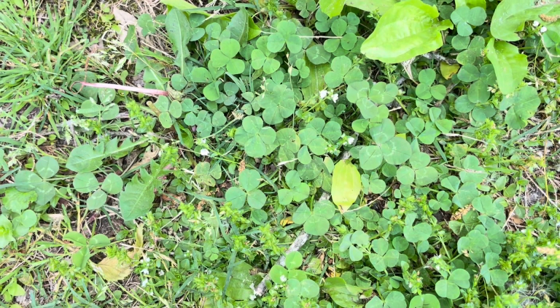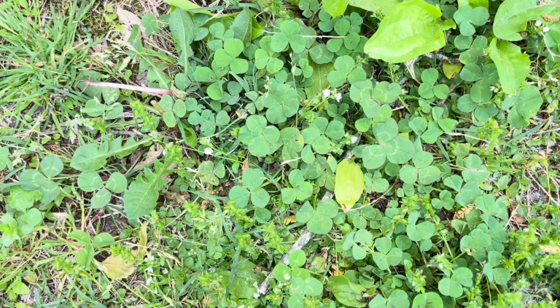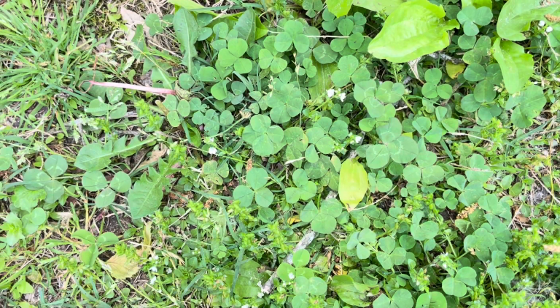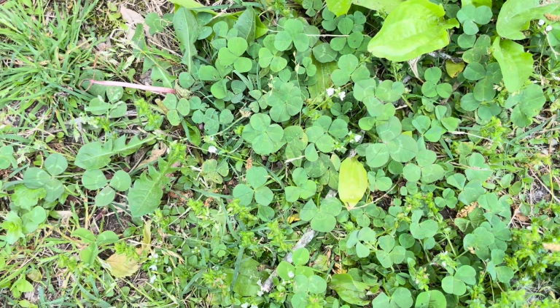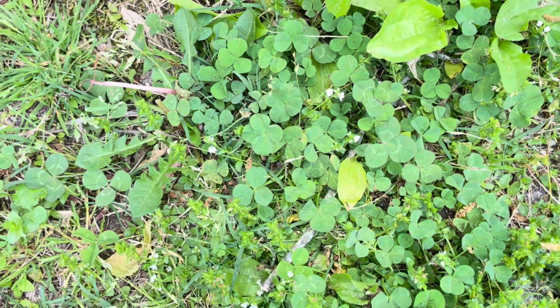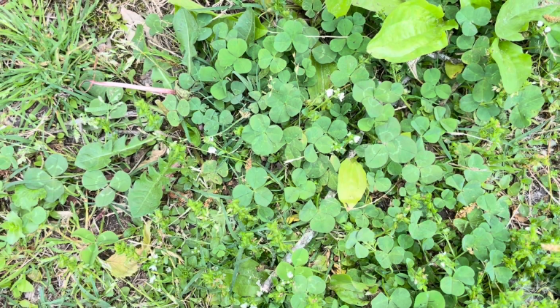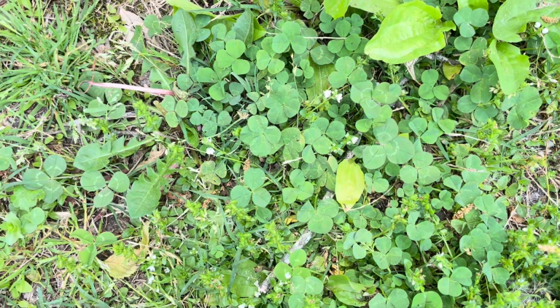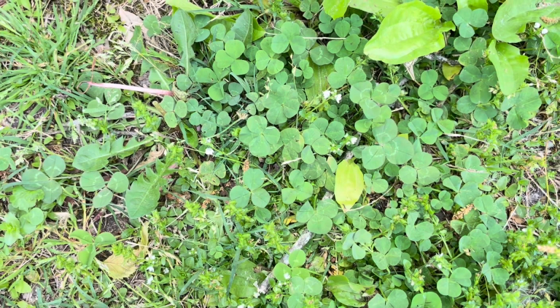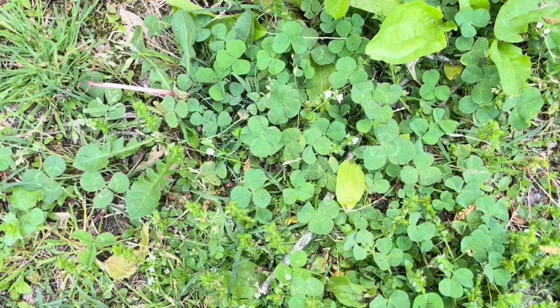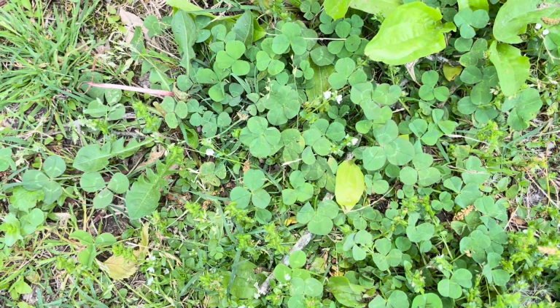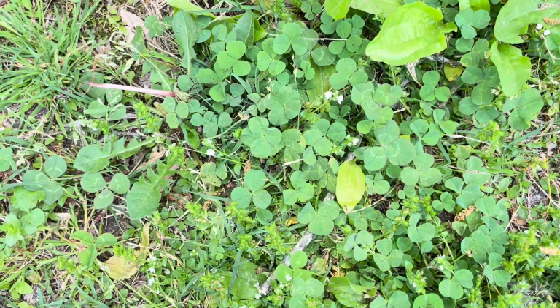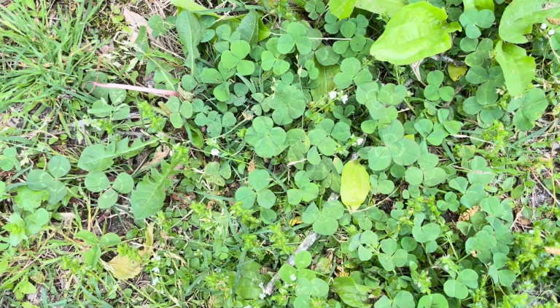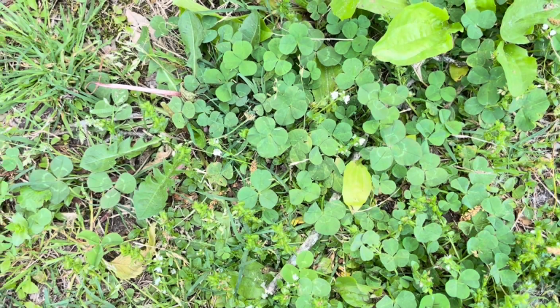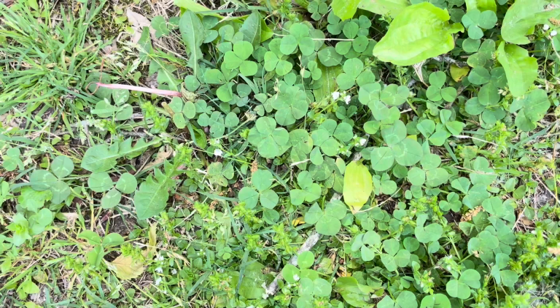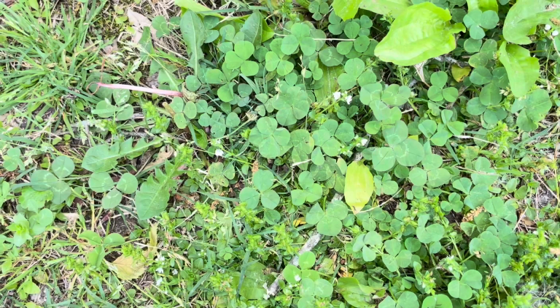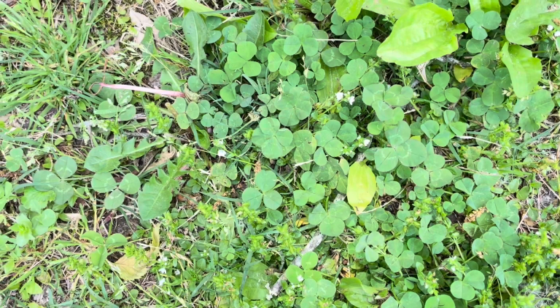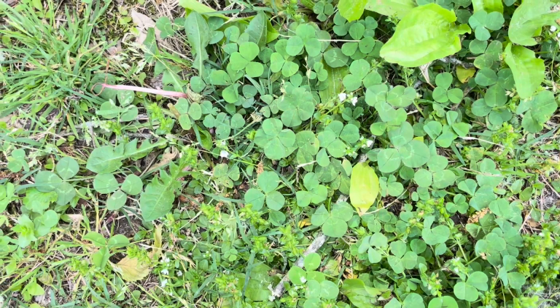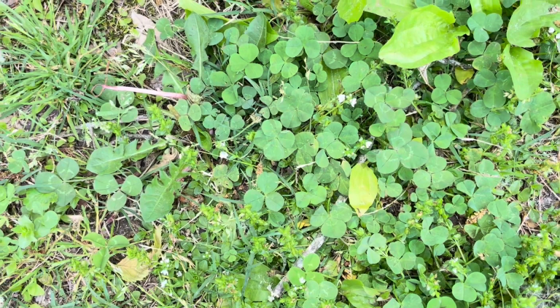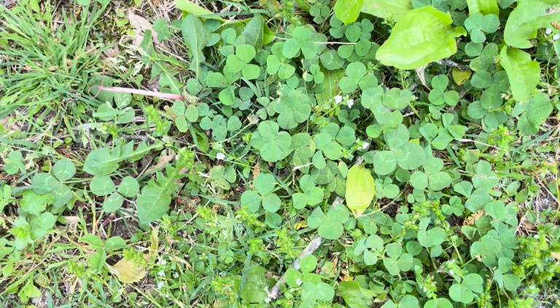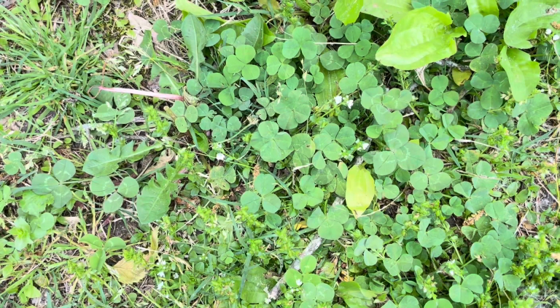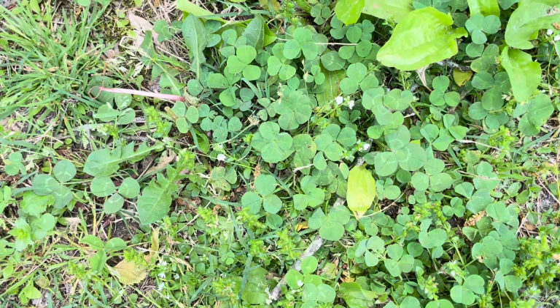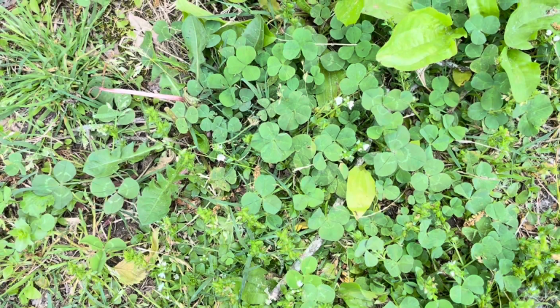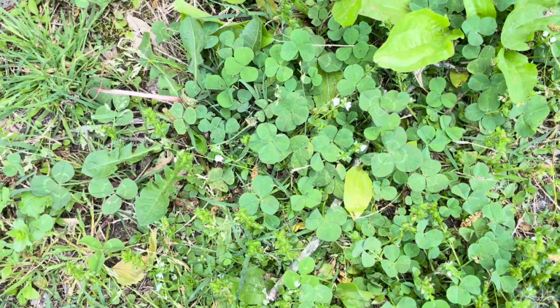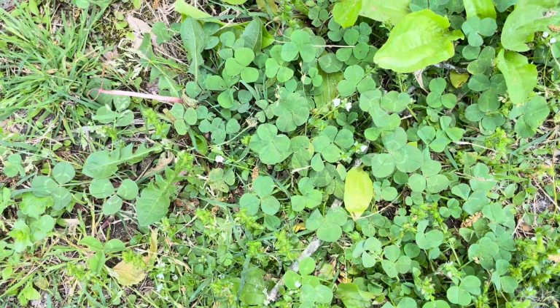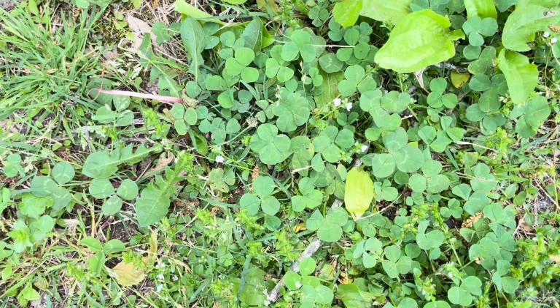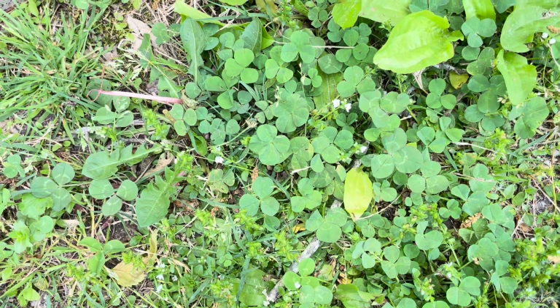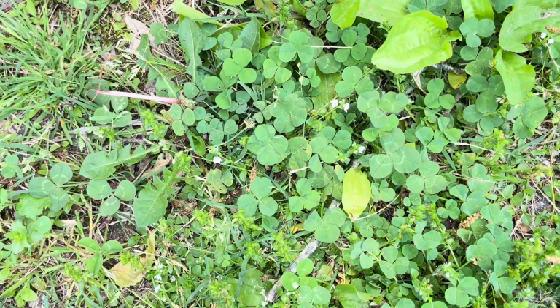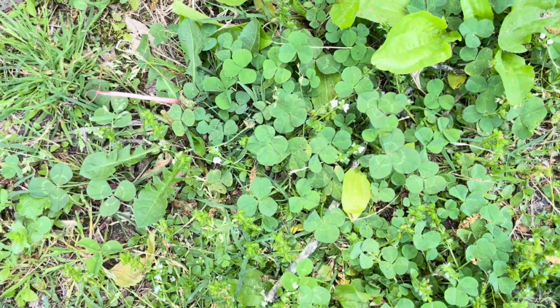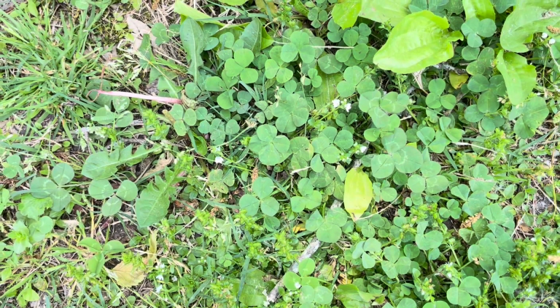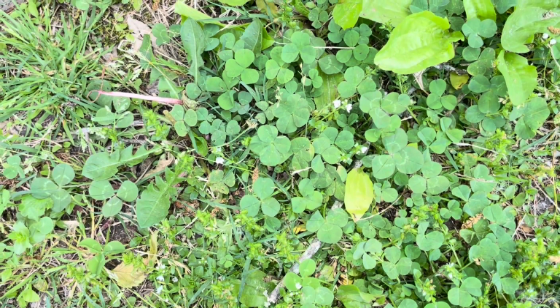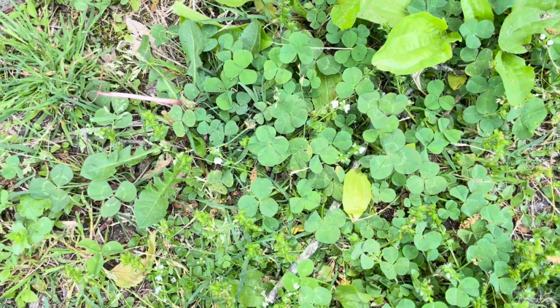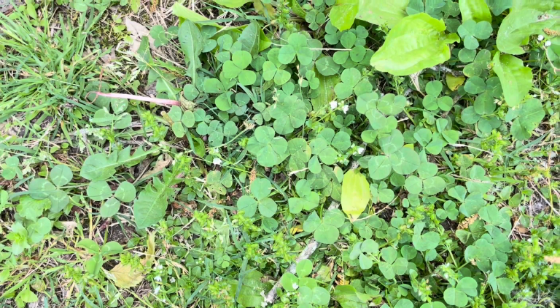Can you guys spot the four-leaf clovers? Here's a hint - there's more than one right here in this little patch. Let me know how many you see in the comments.